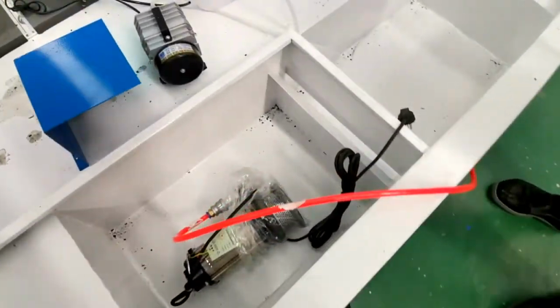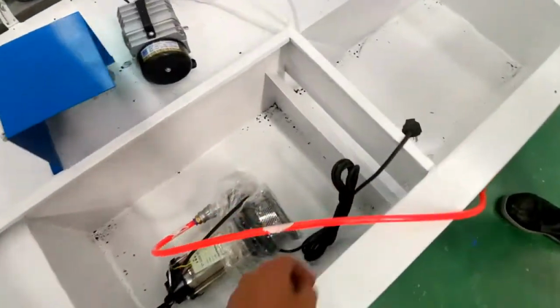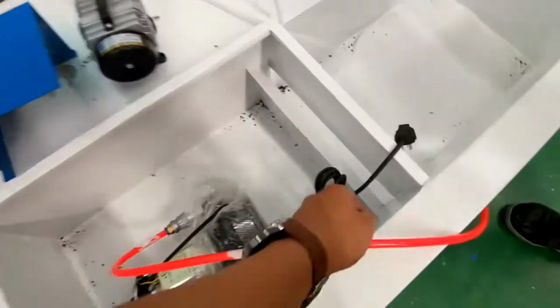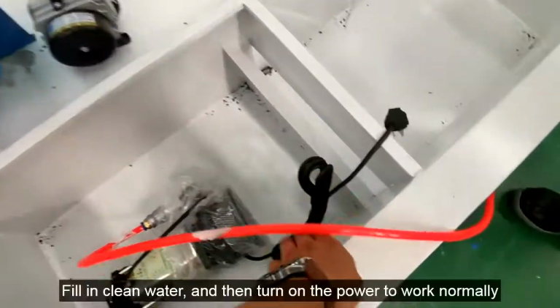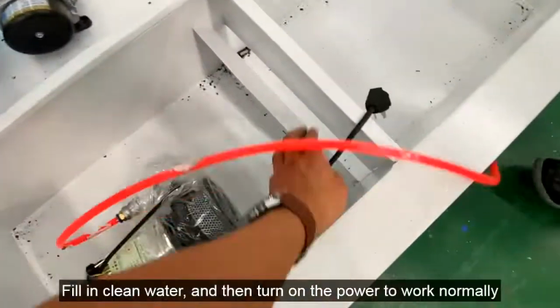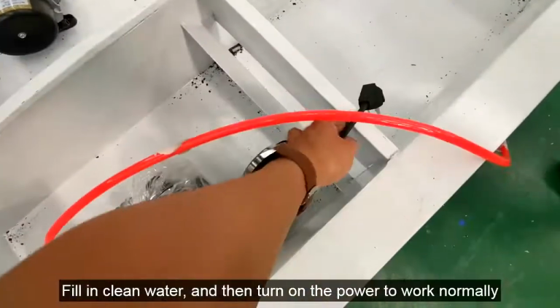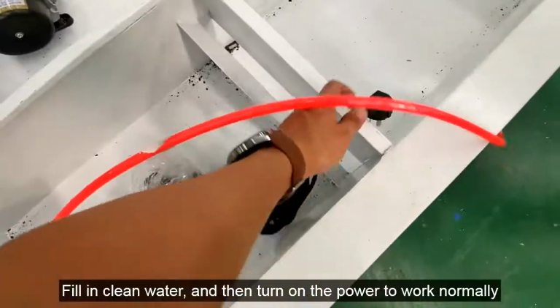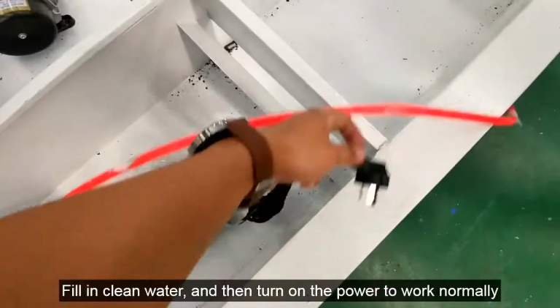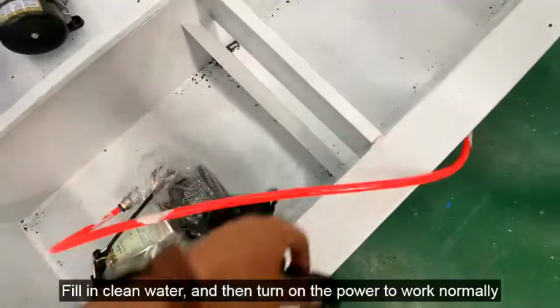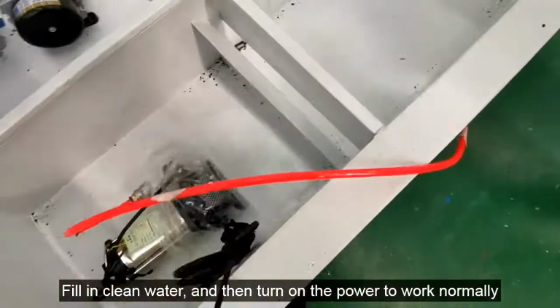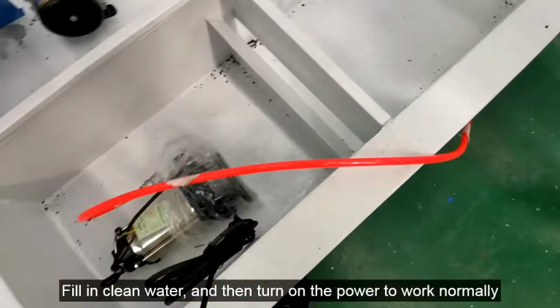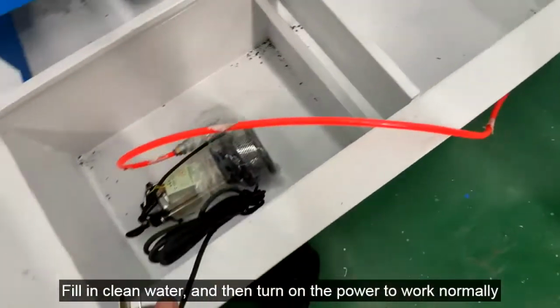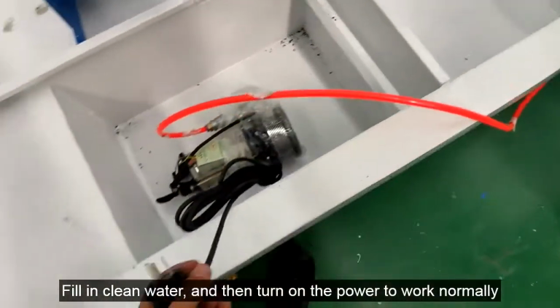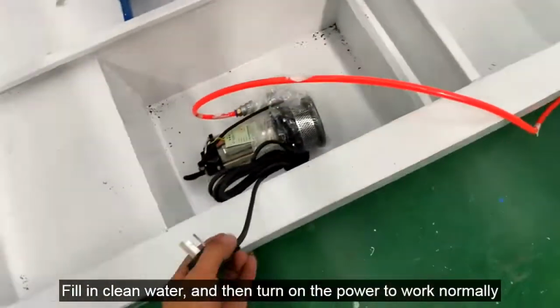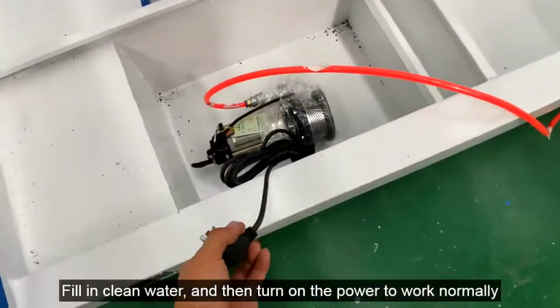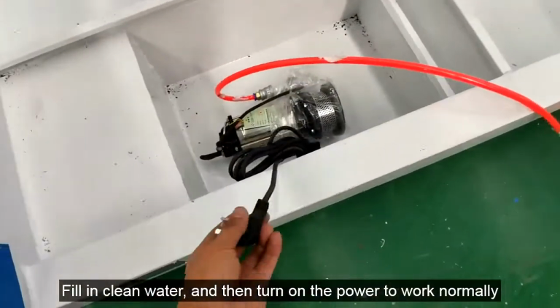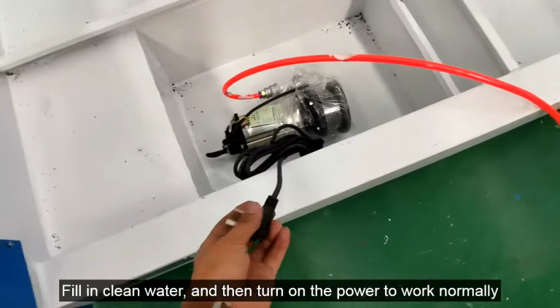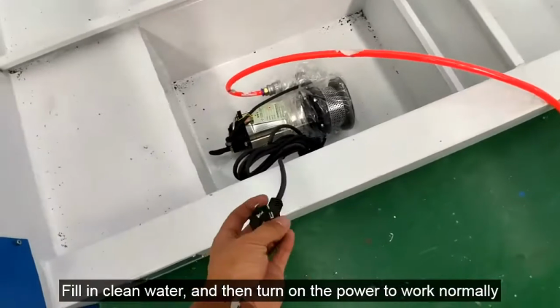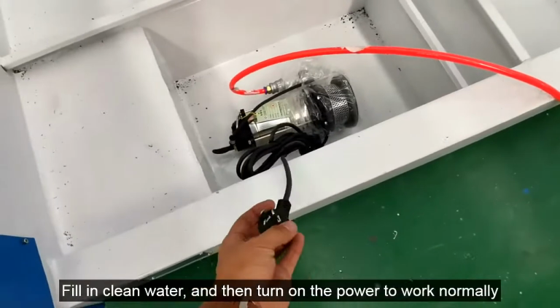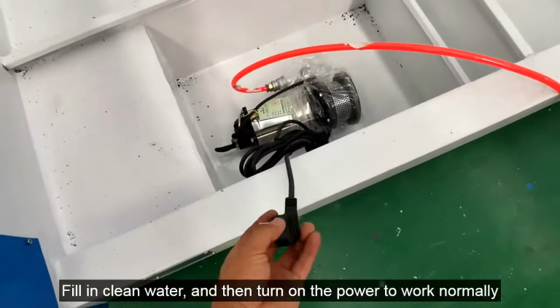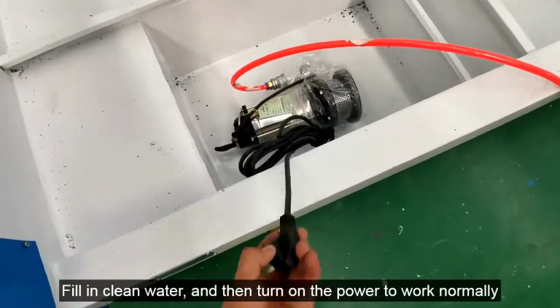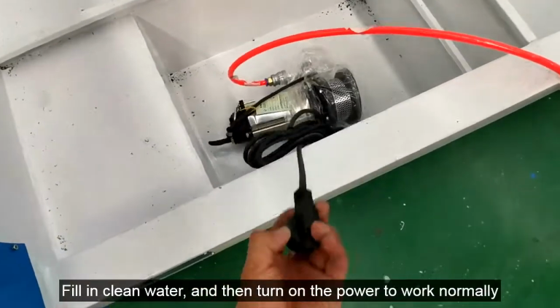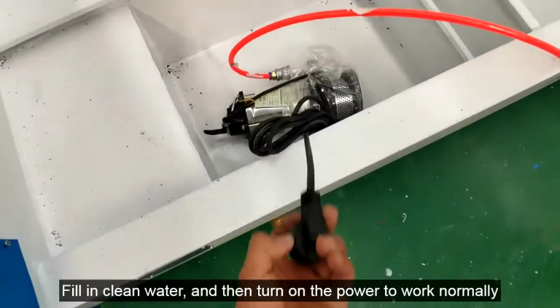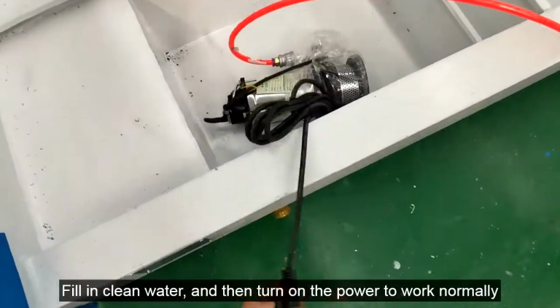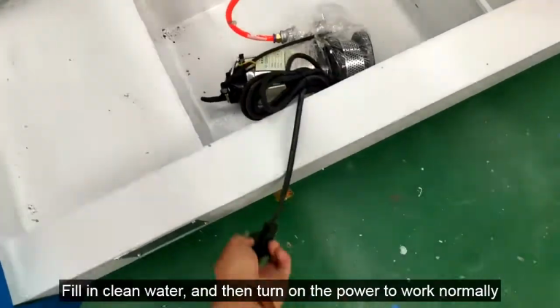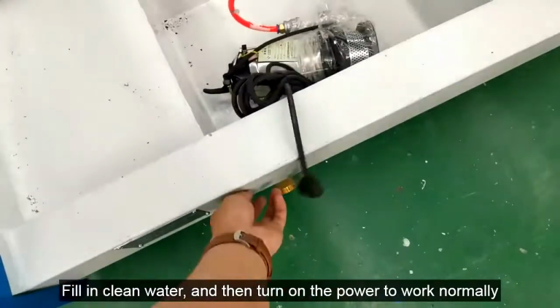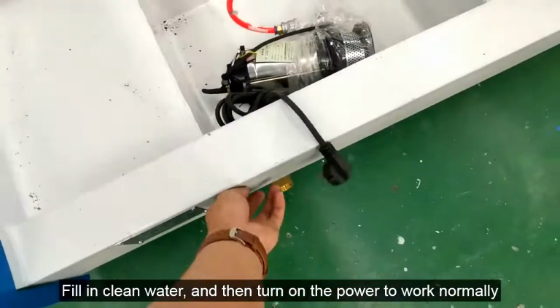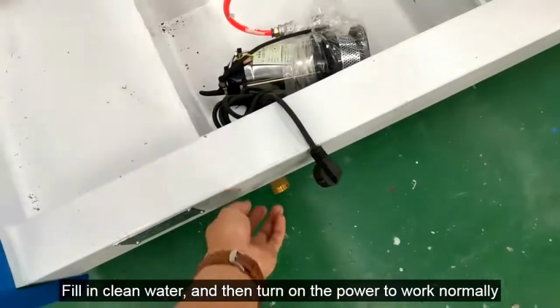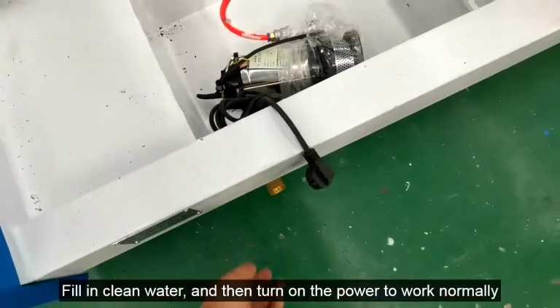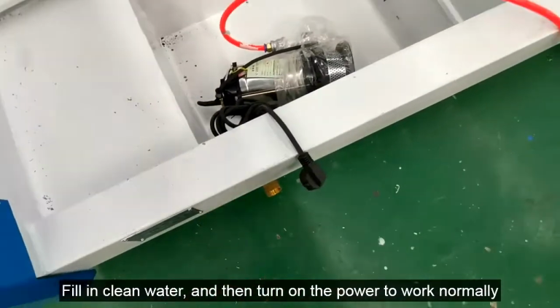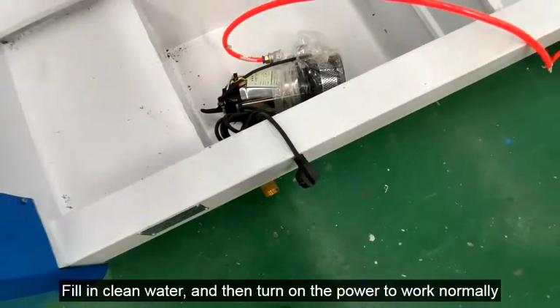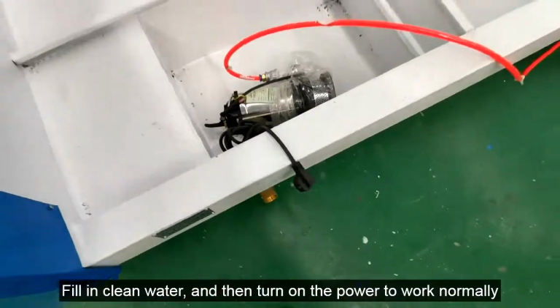Fill in clean water, and then turn on the power to work normally.